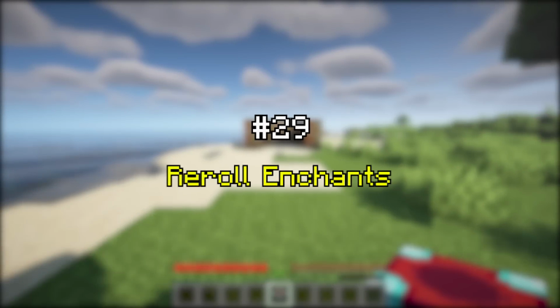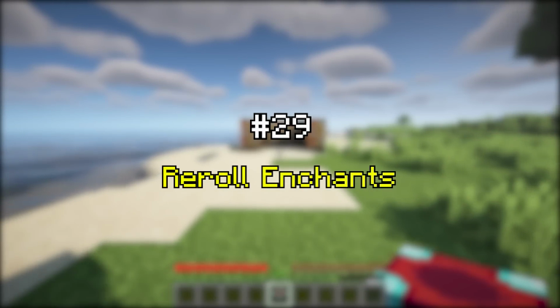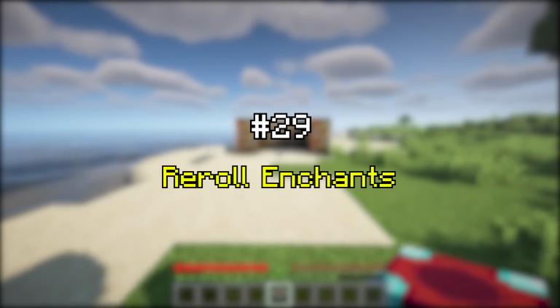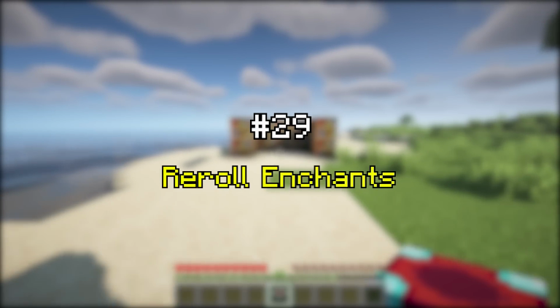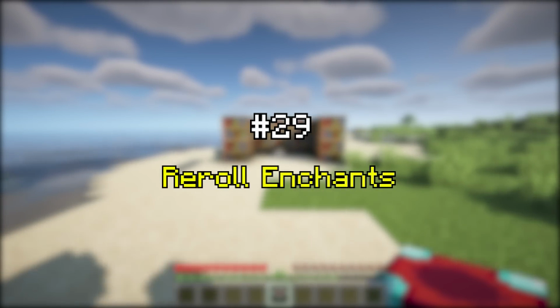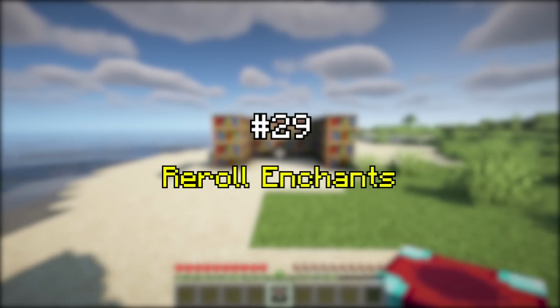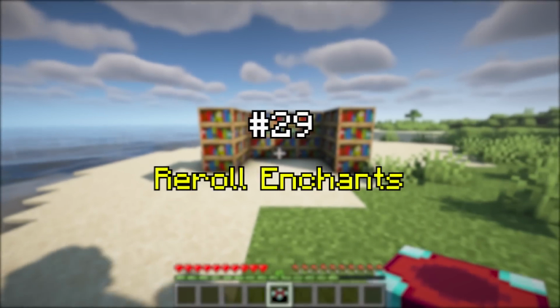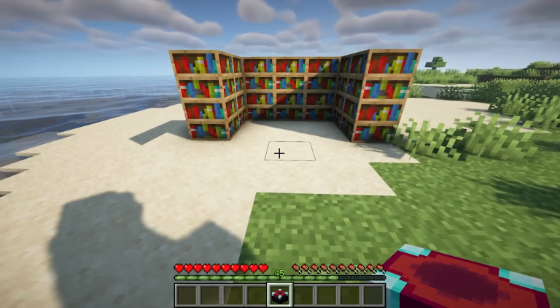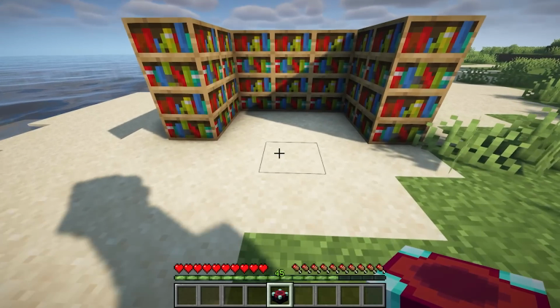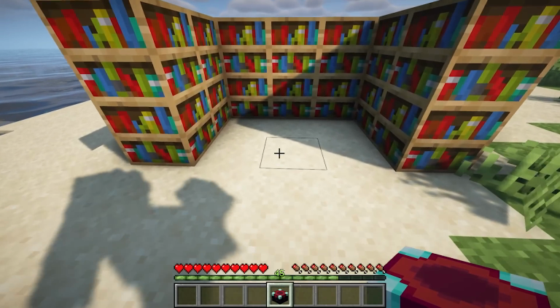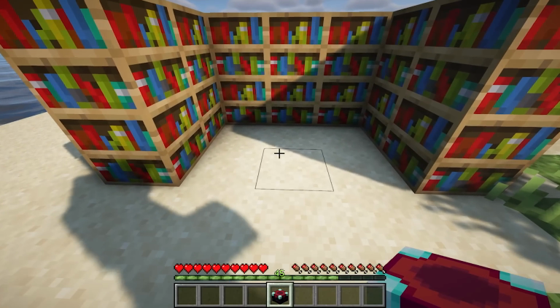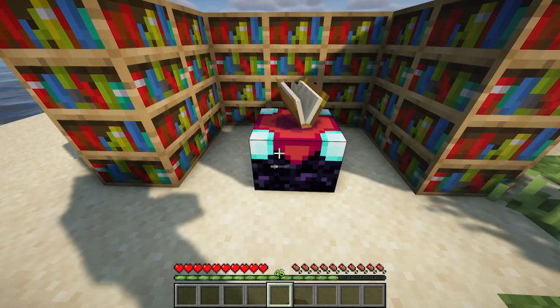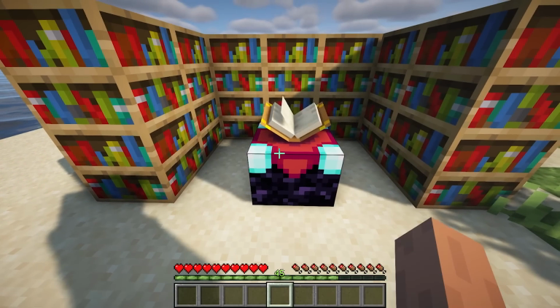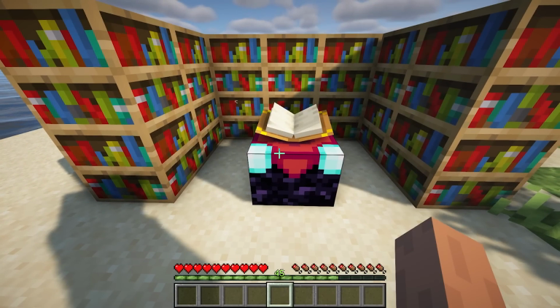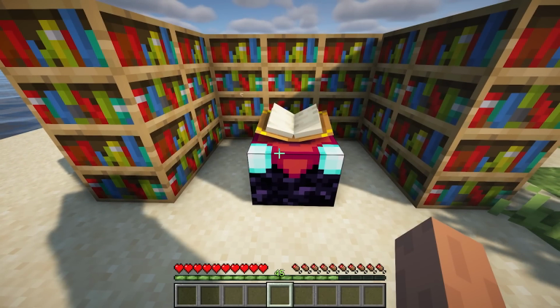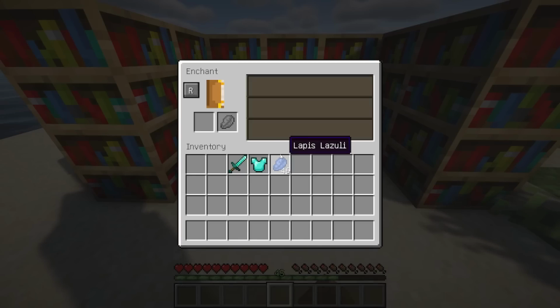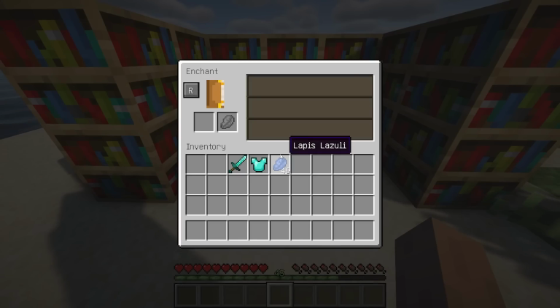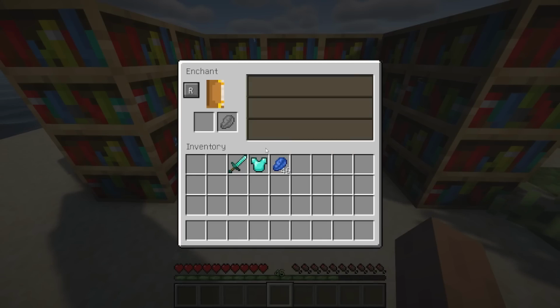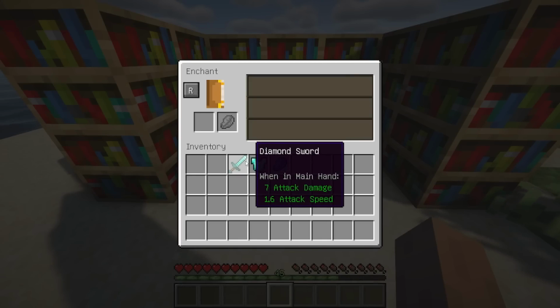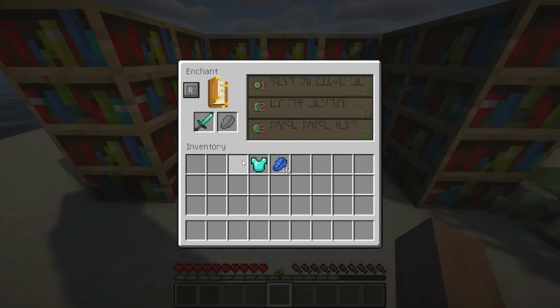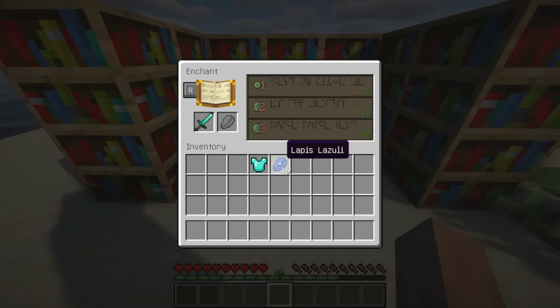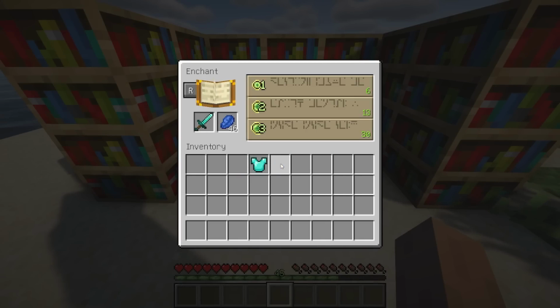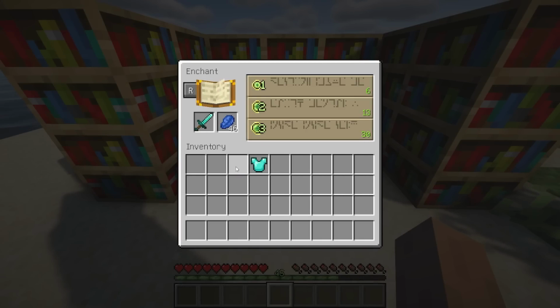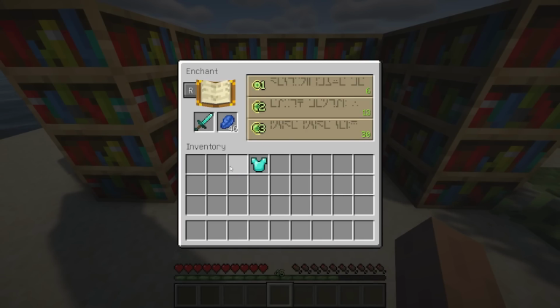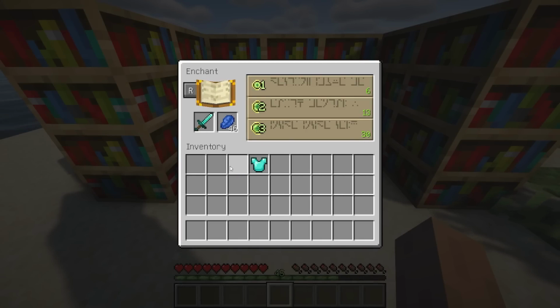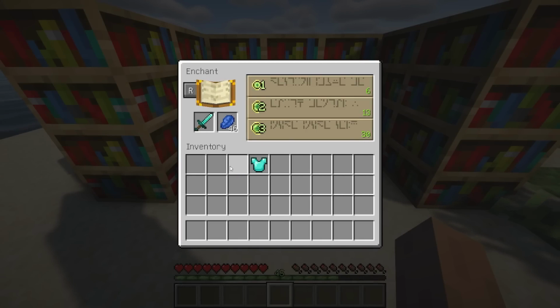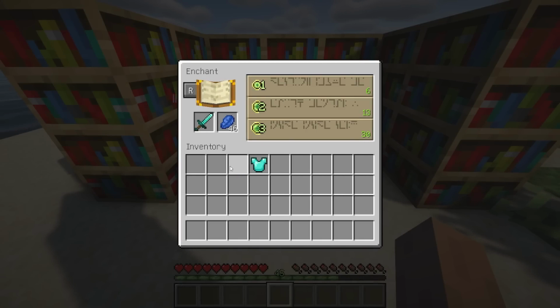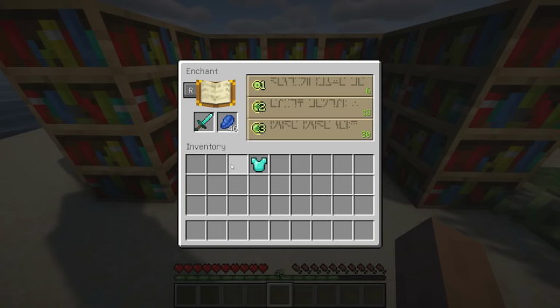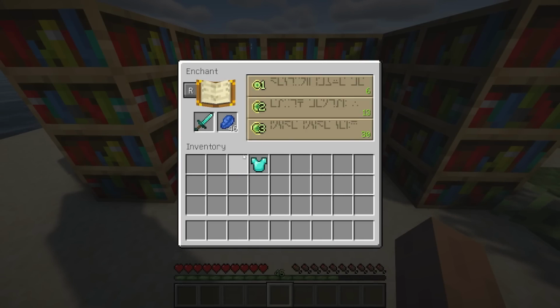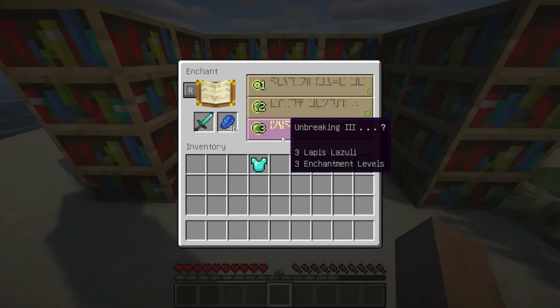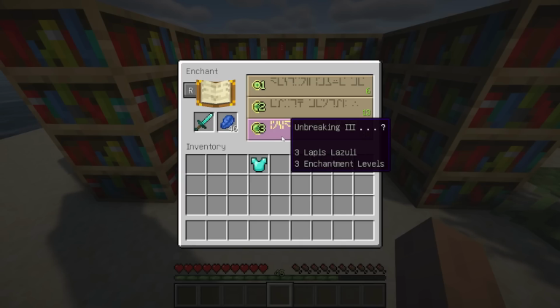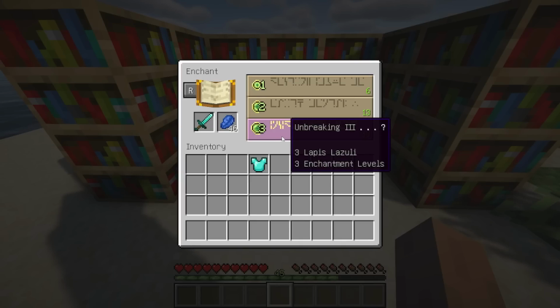Reroll Enchants adds a button to the vanilla enchanting table that re-rolls the potential enchantments for the cost of 1 lapis.